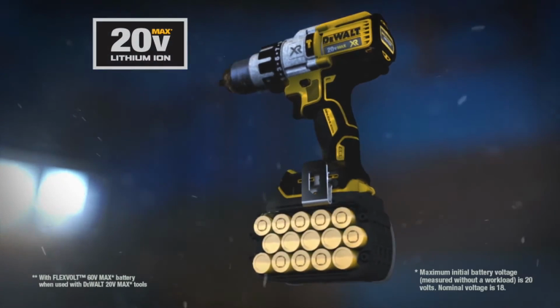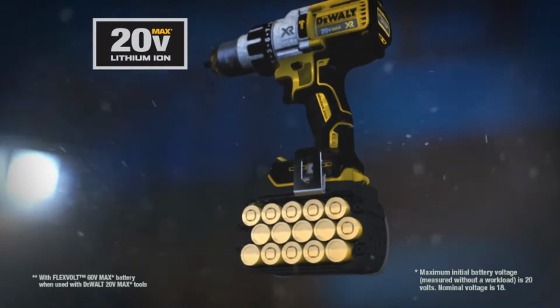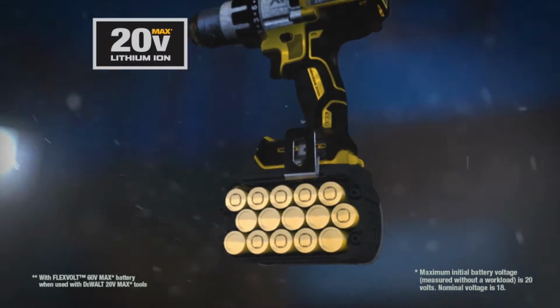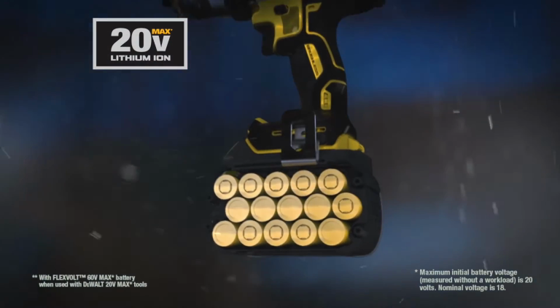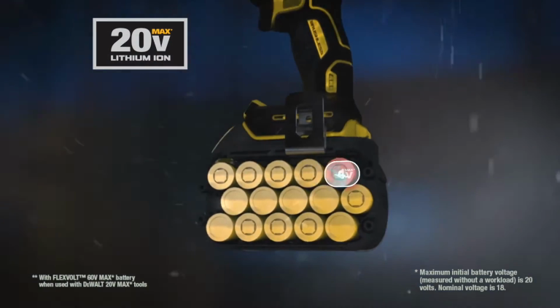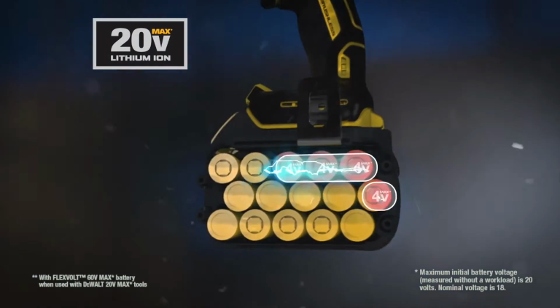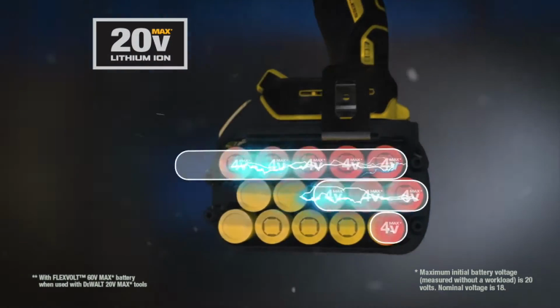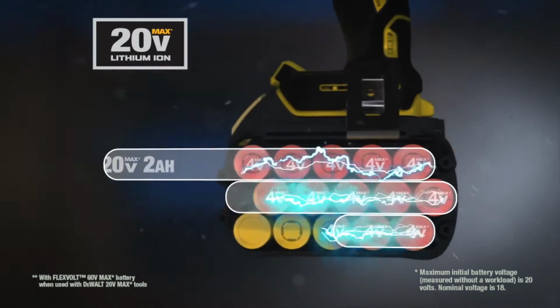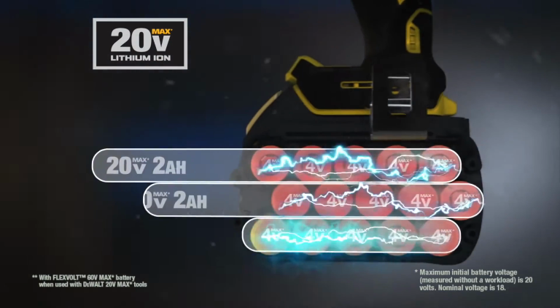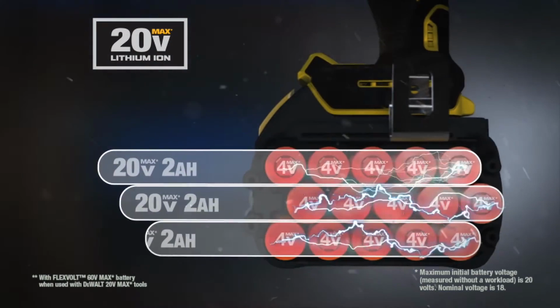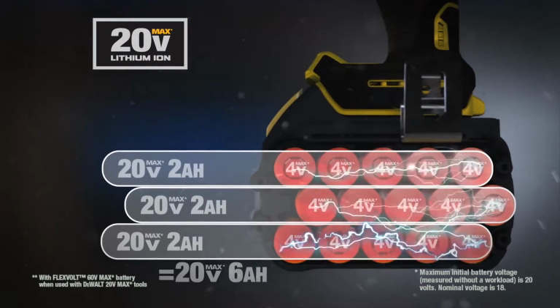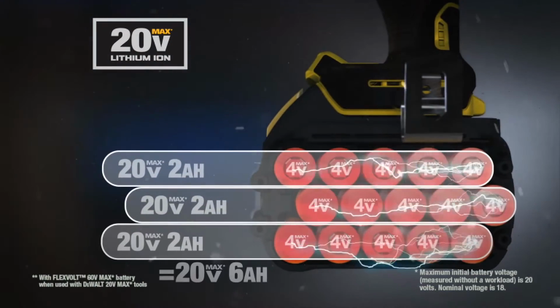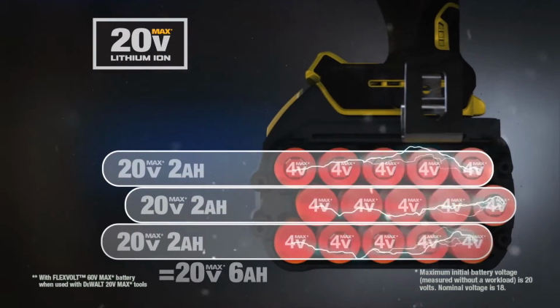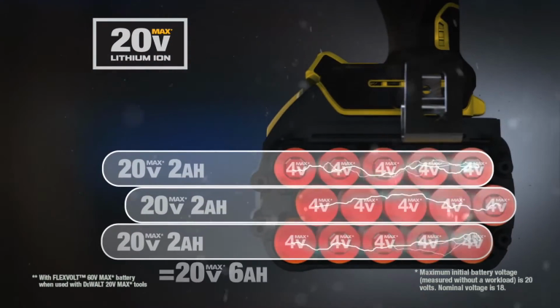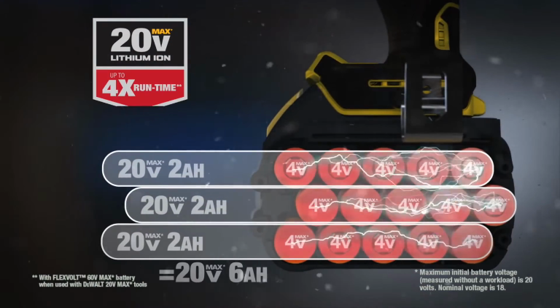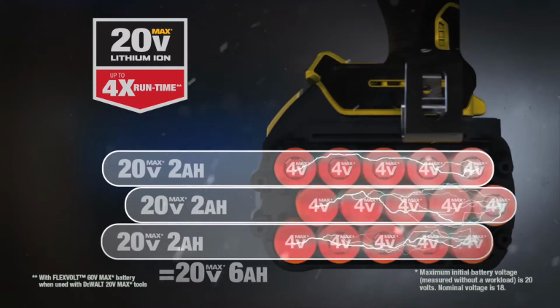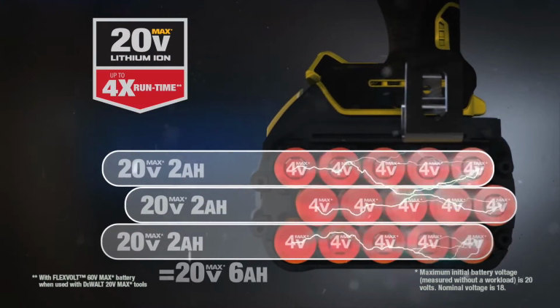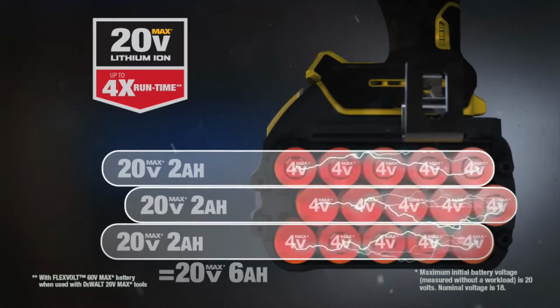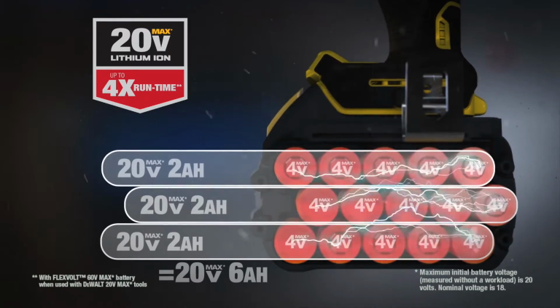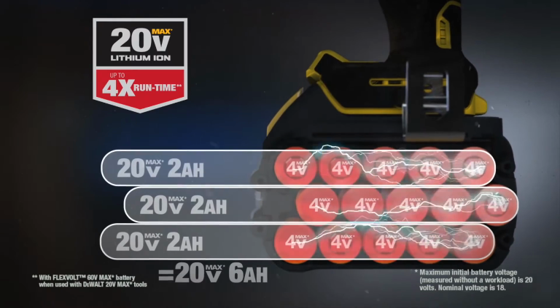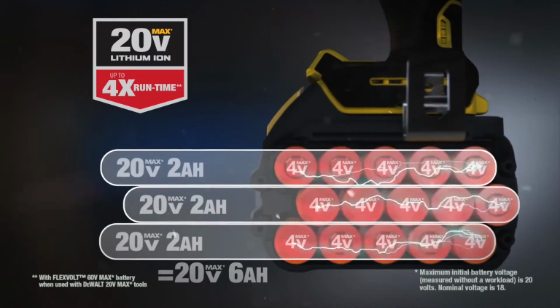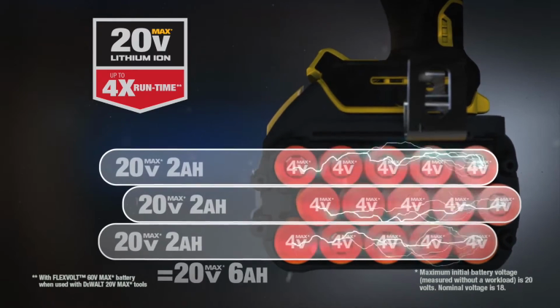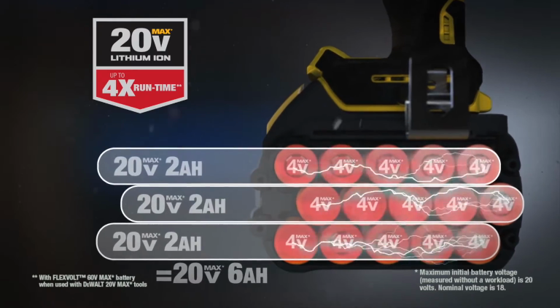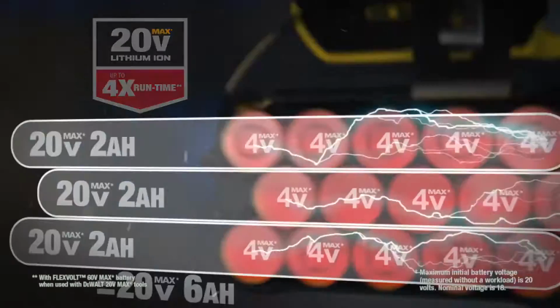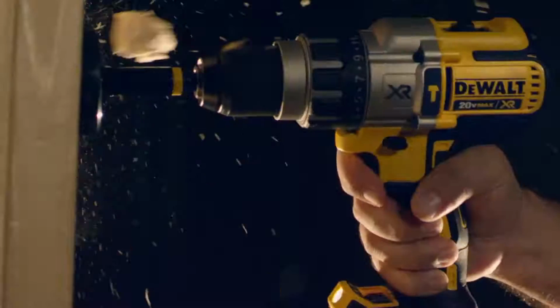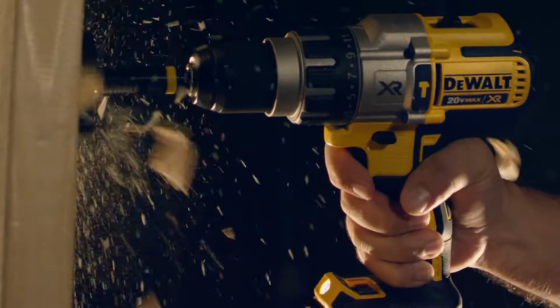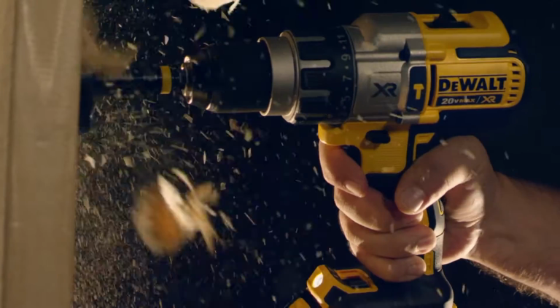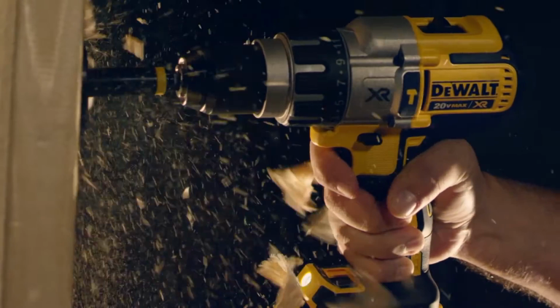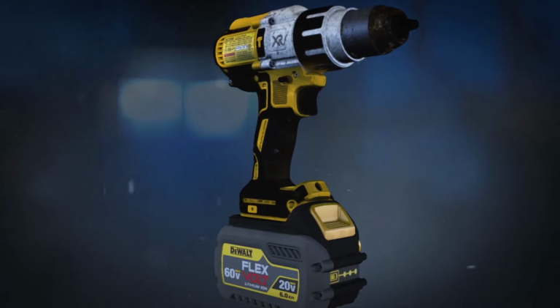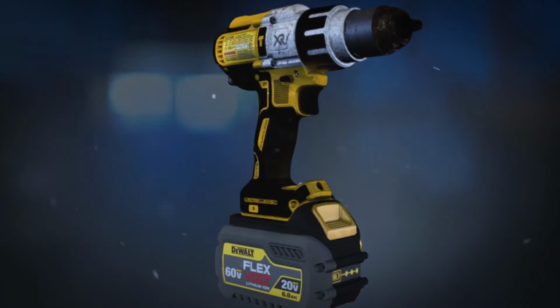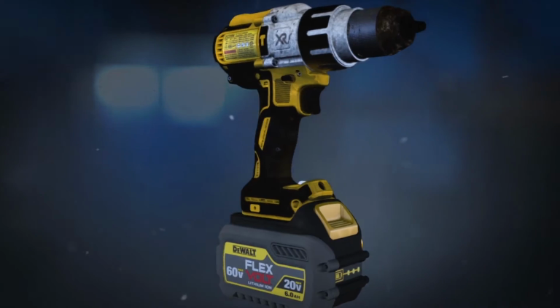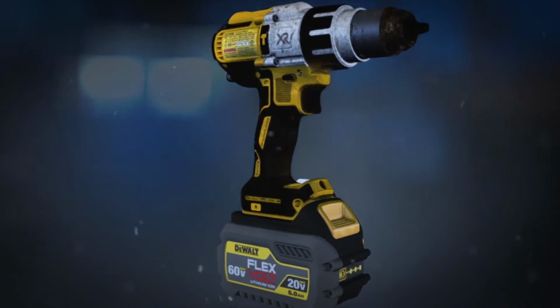In 20 Volt Max tools, the 15-cell battery delivers four times the run time of the compact 20 Volt Max battery.